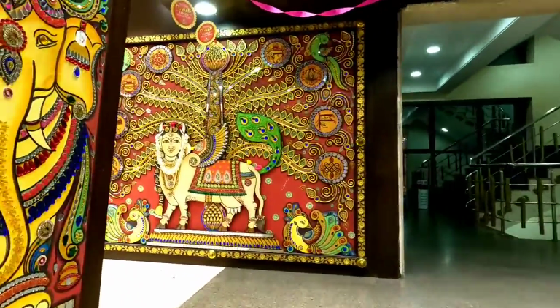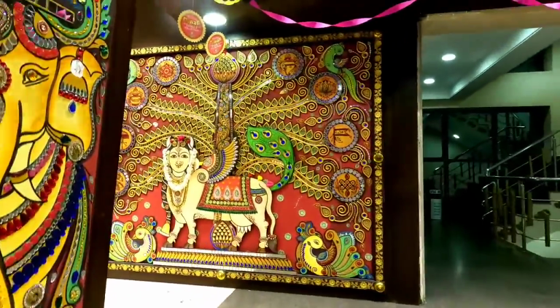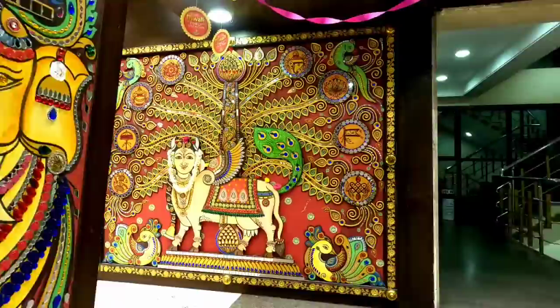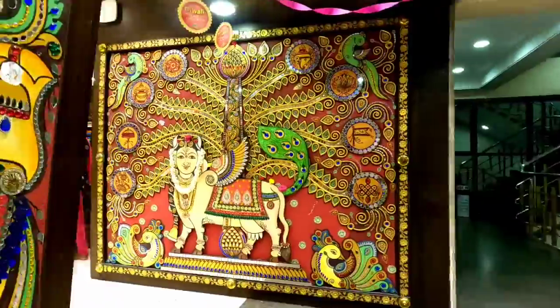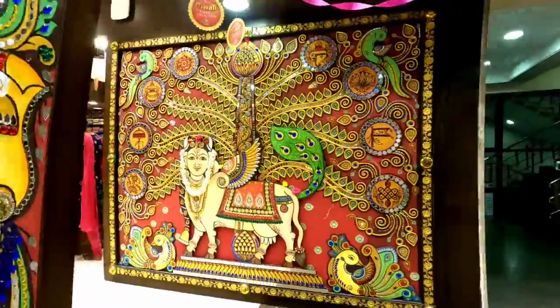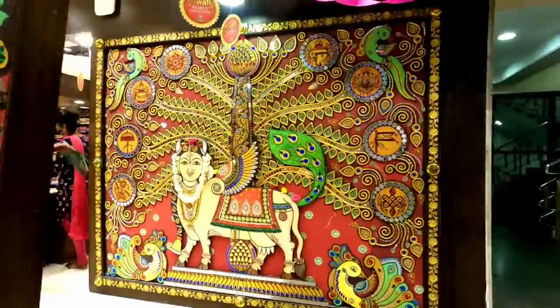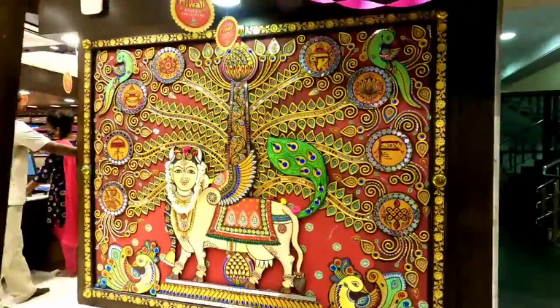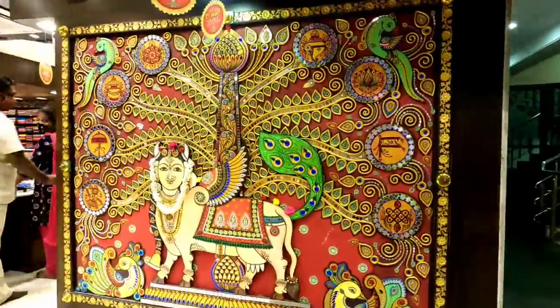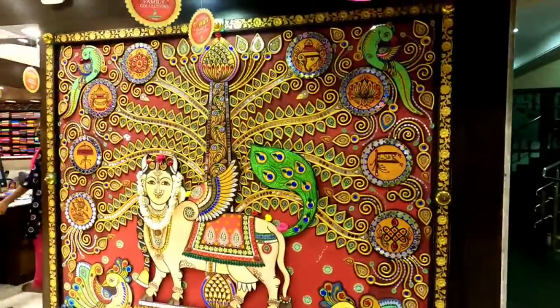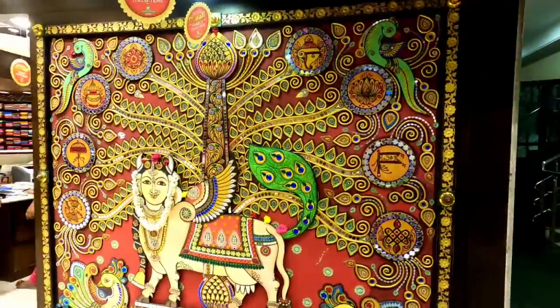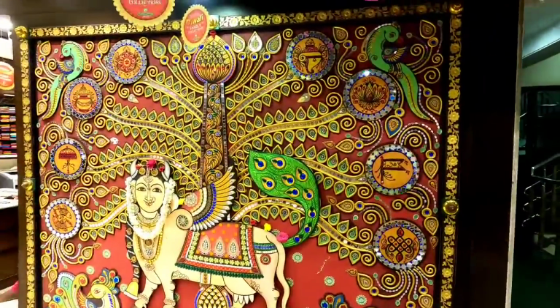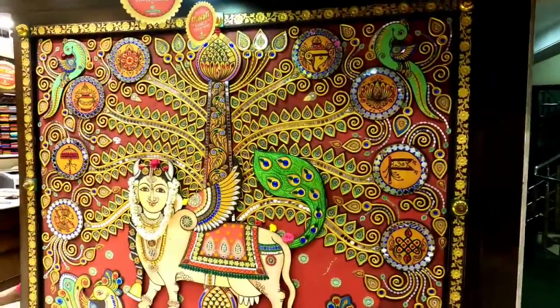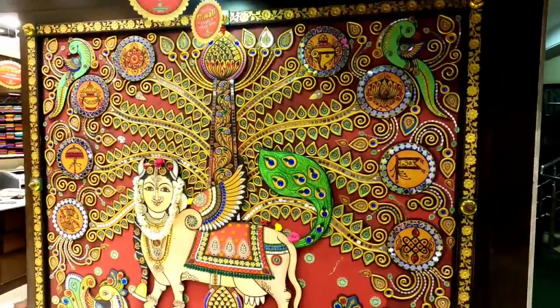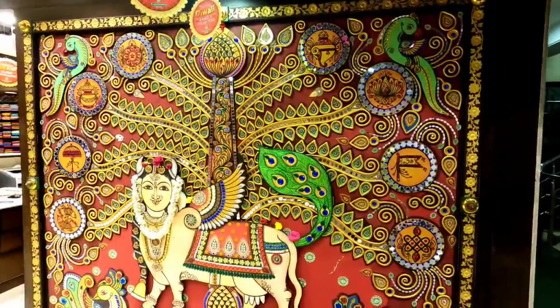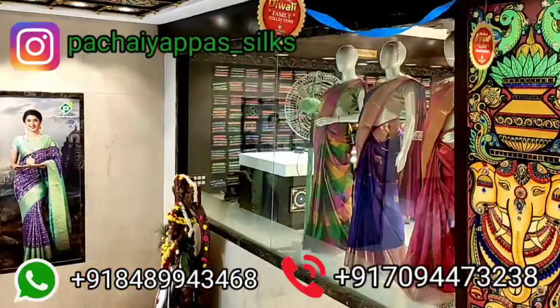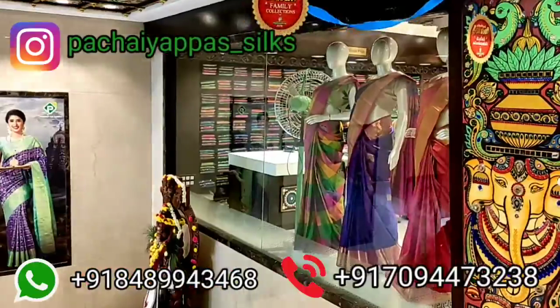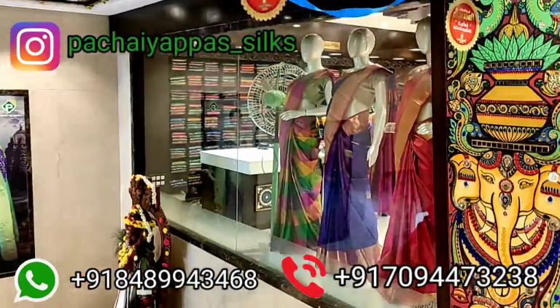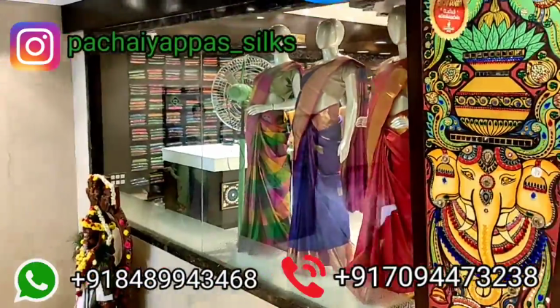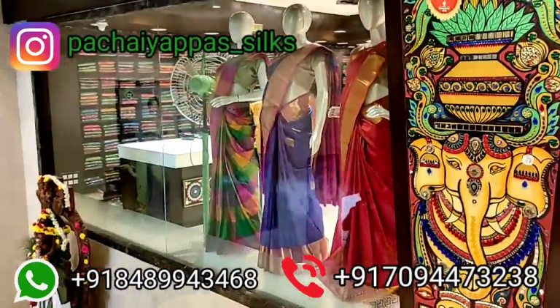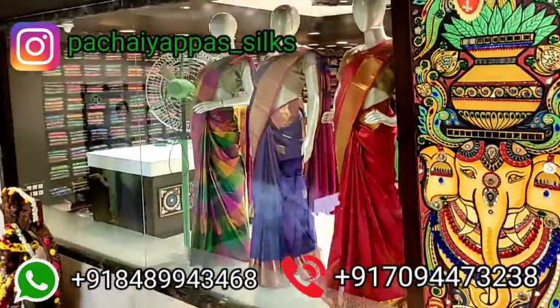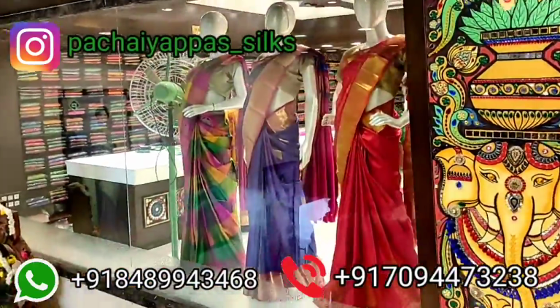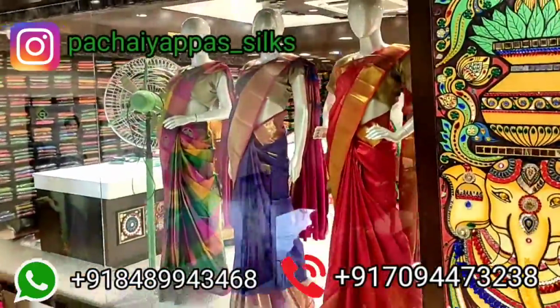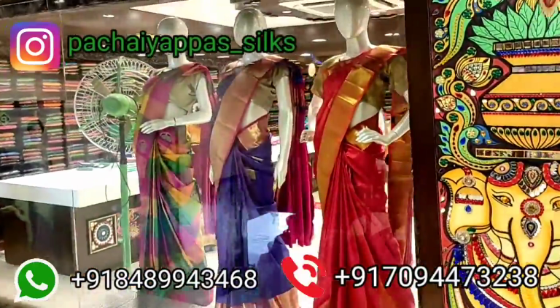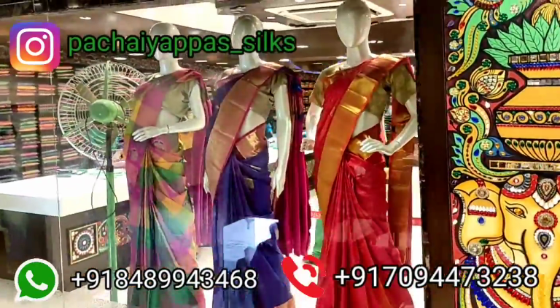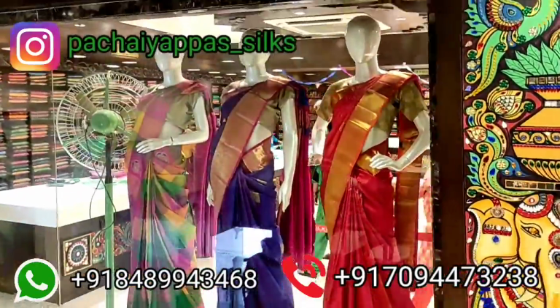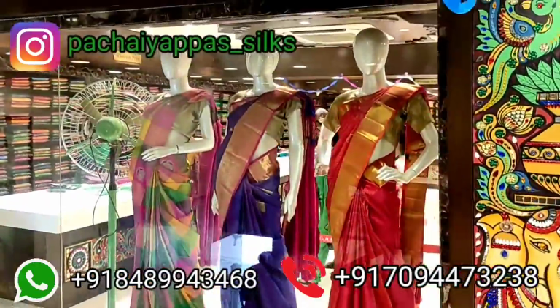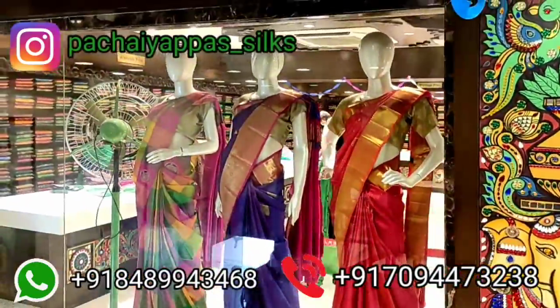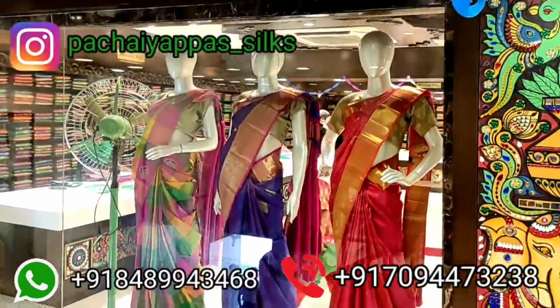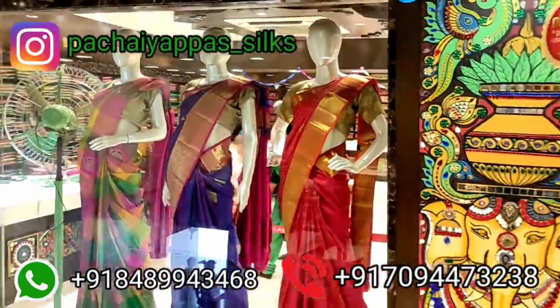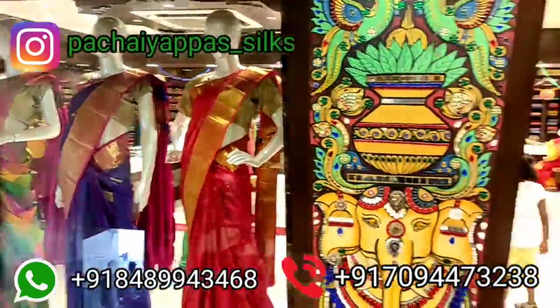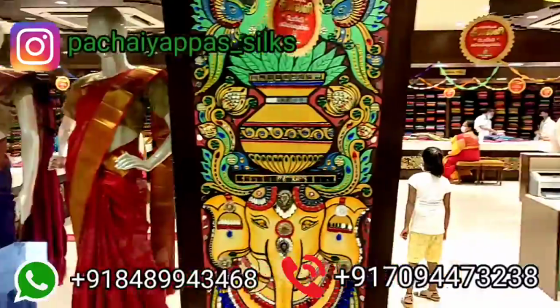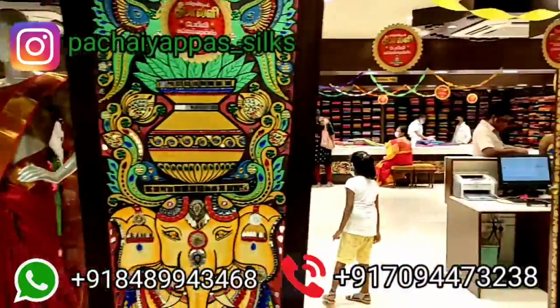In the first floor, the sari collection has started. In the basement, there is a powder set of collections. Let's park.